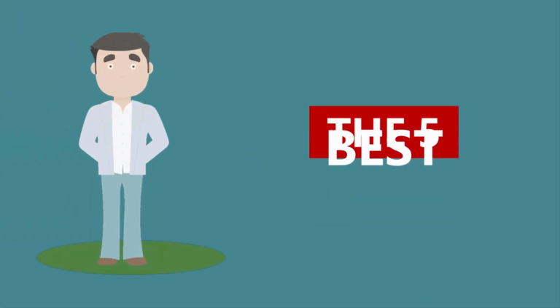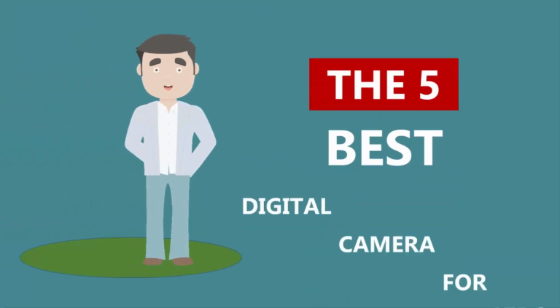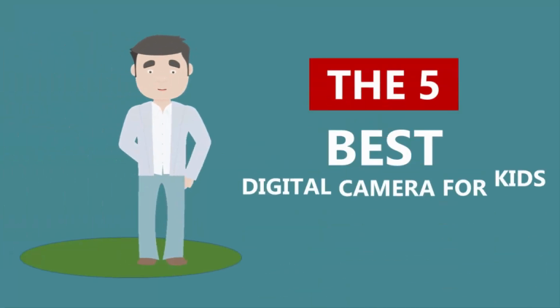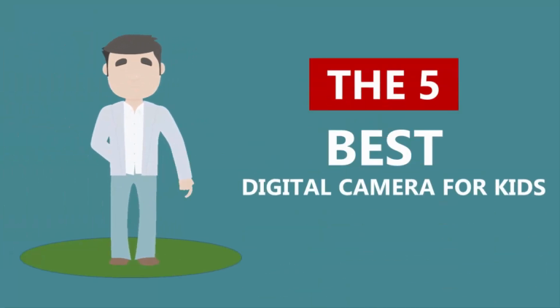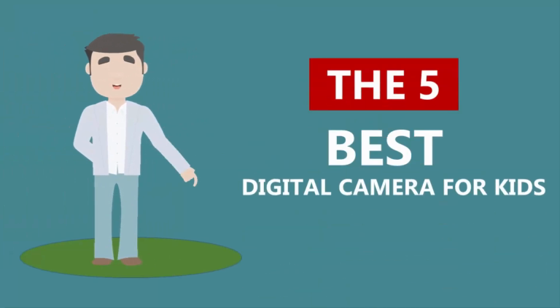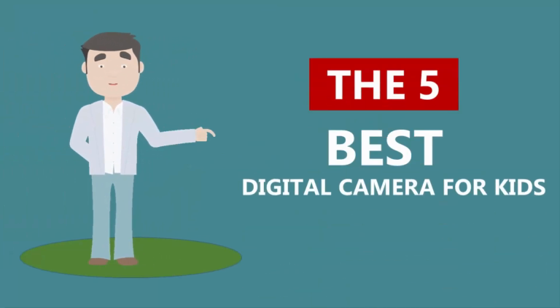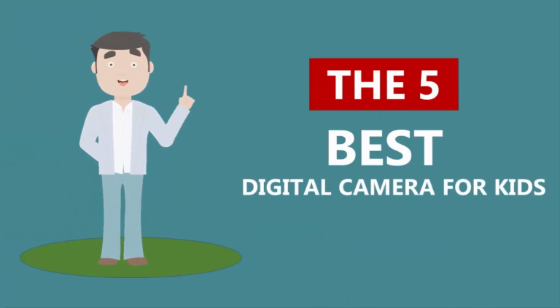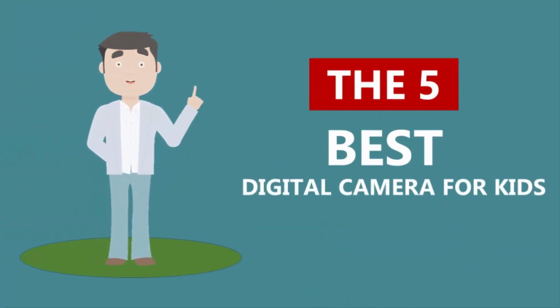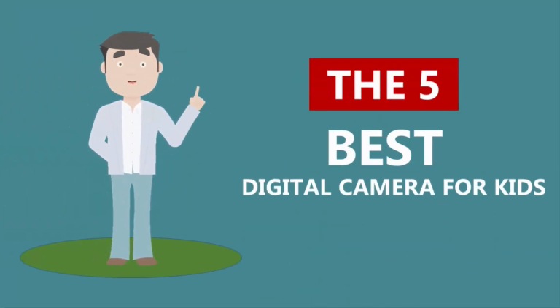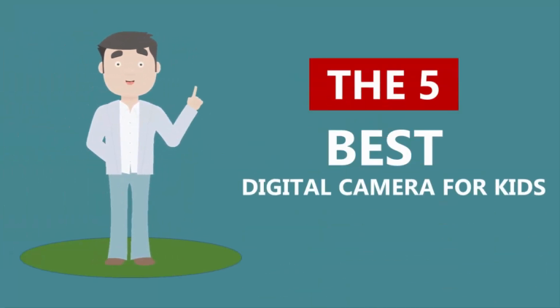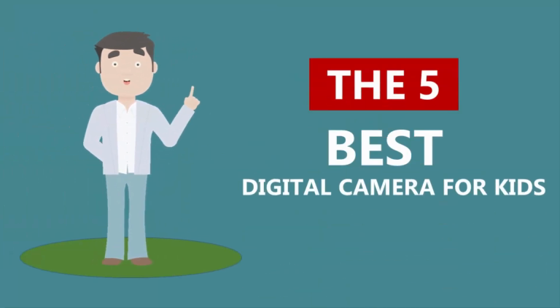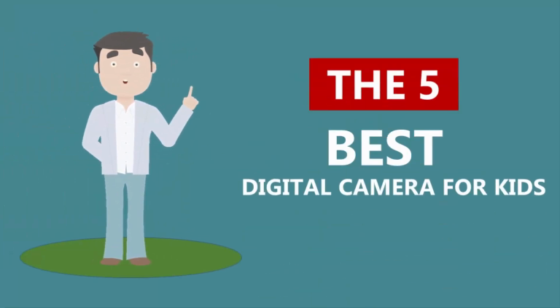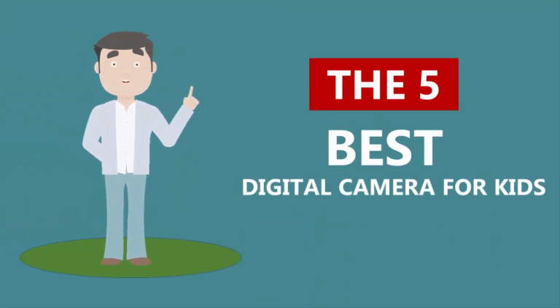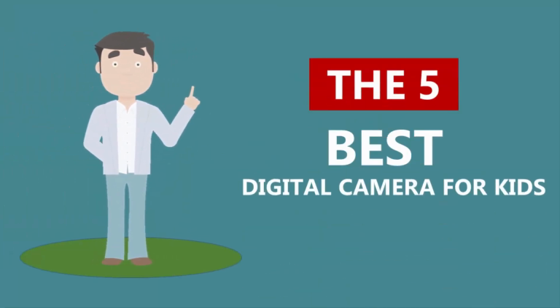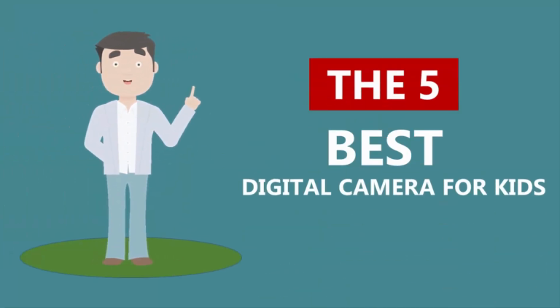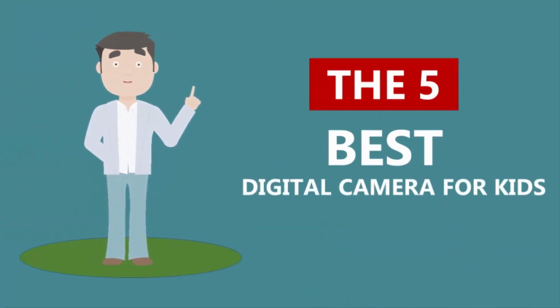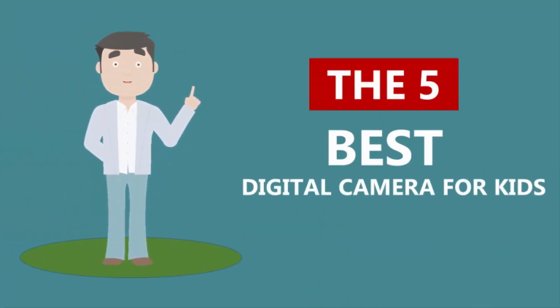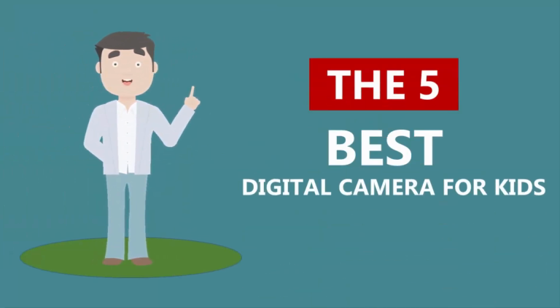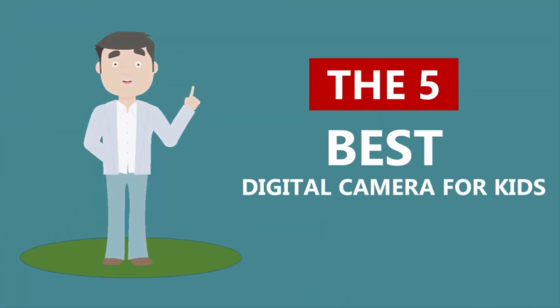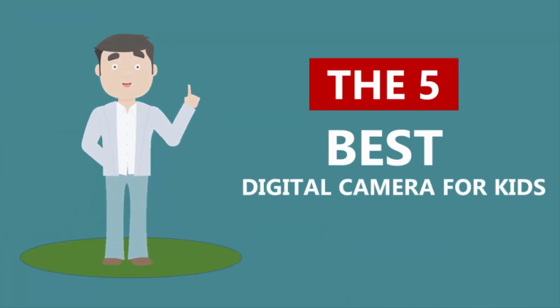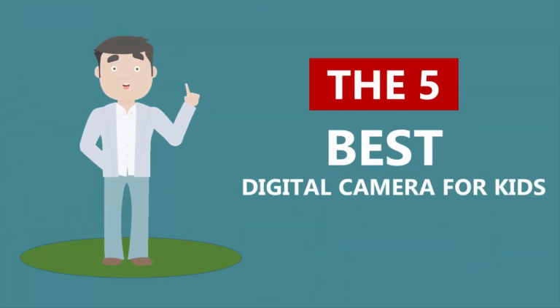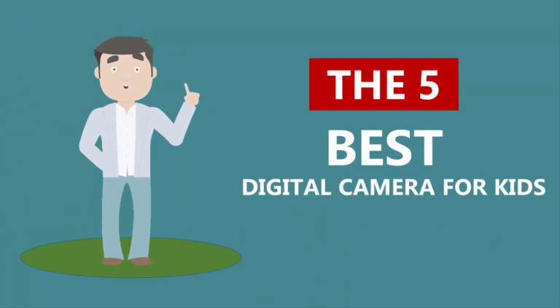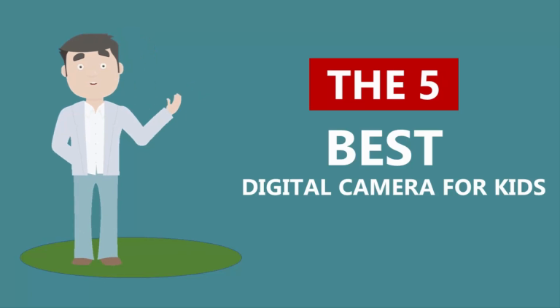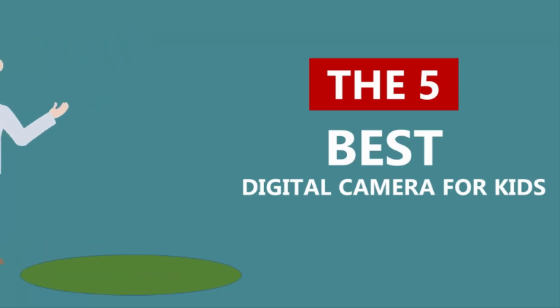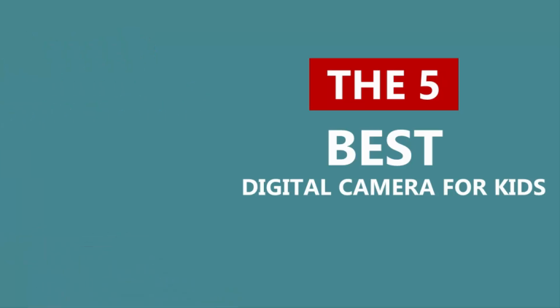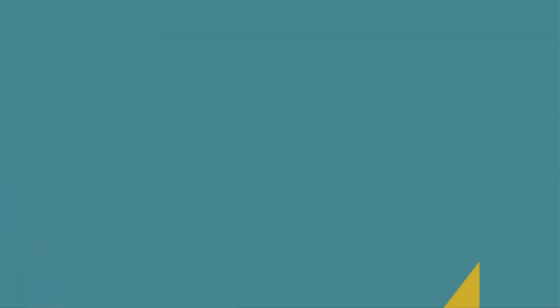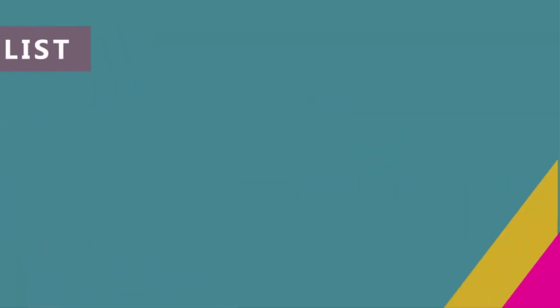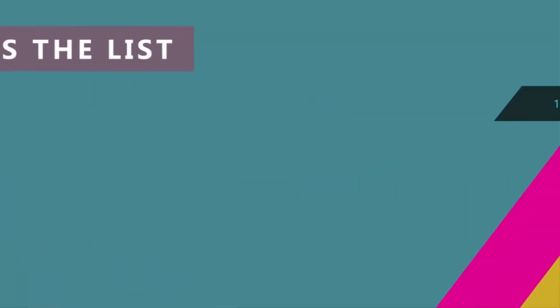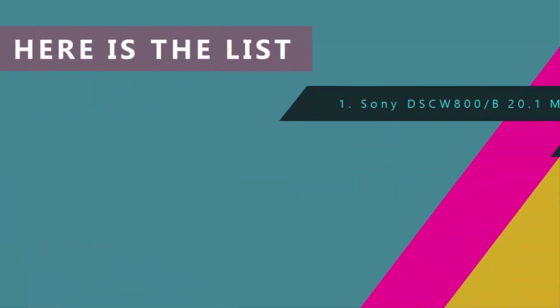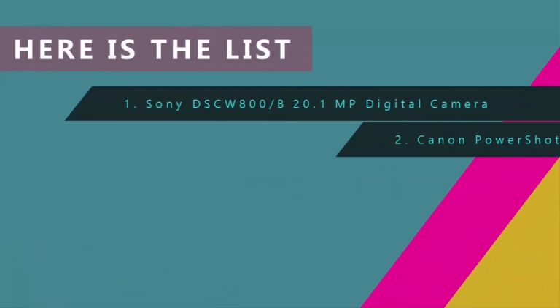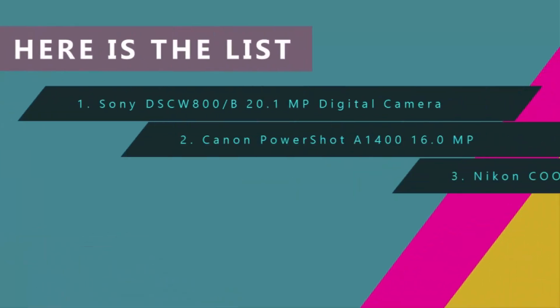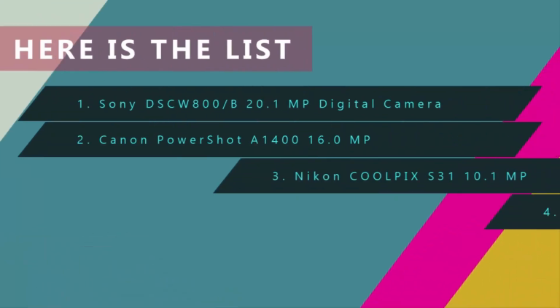Here we present the five best digital cameras for kids. Let's get started with the list.